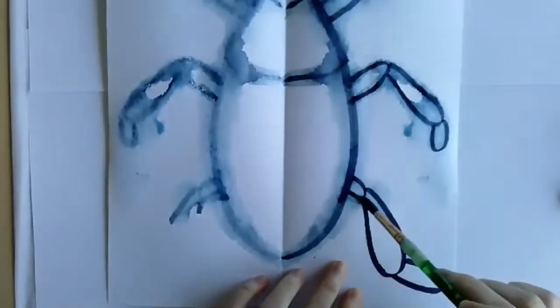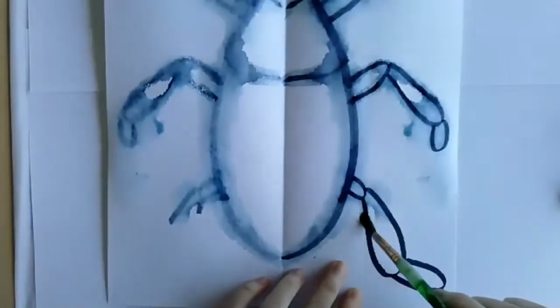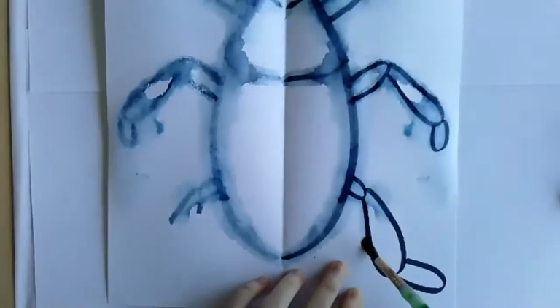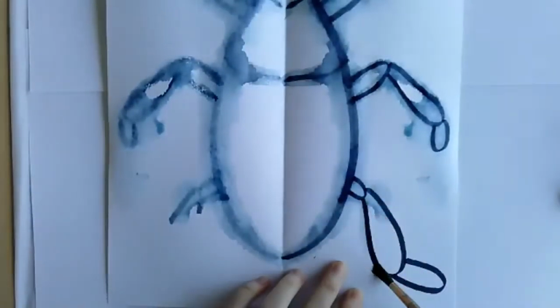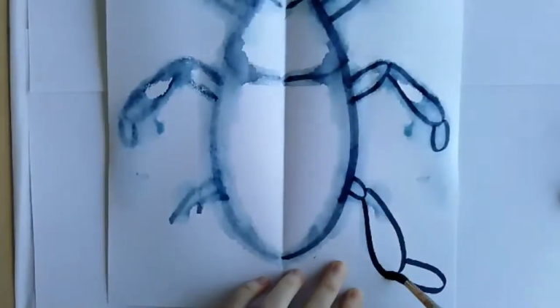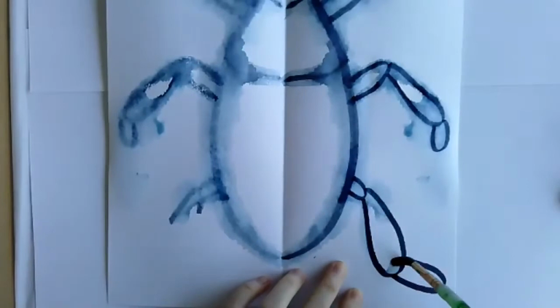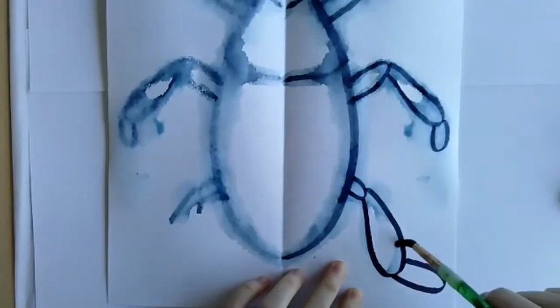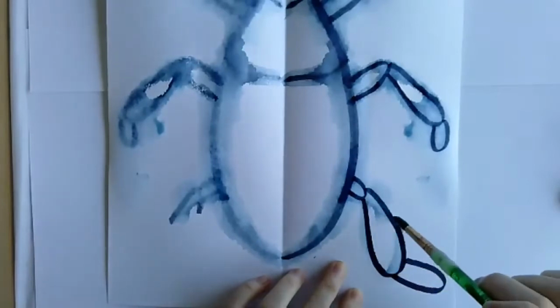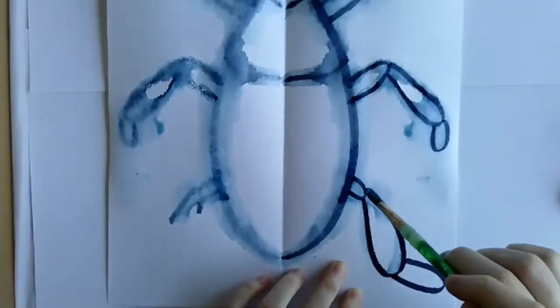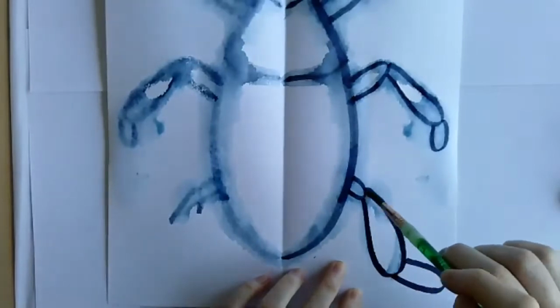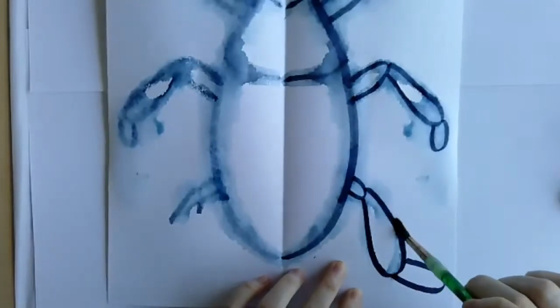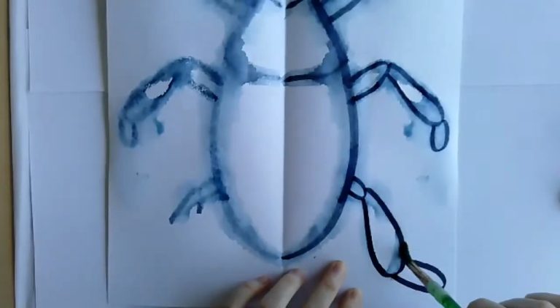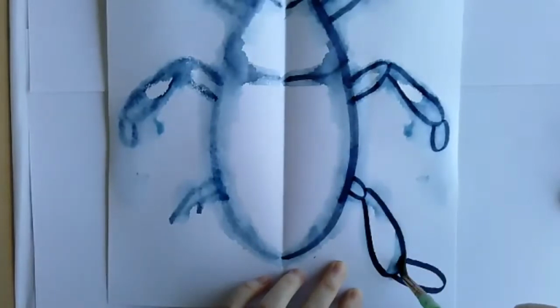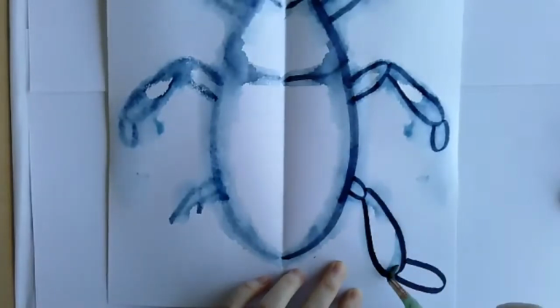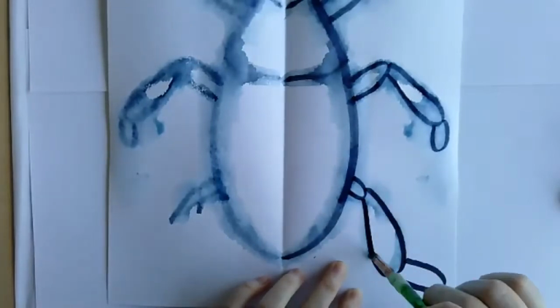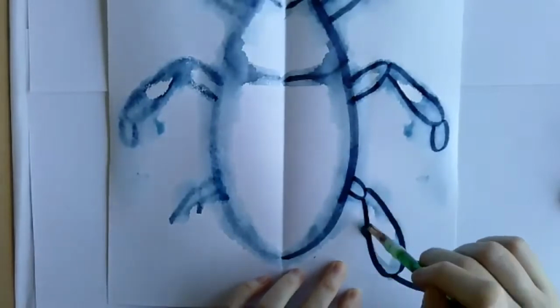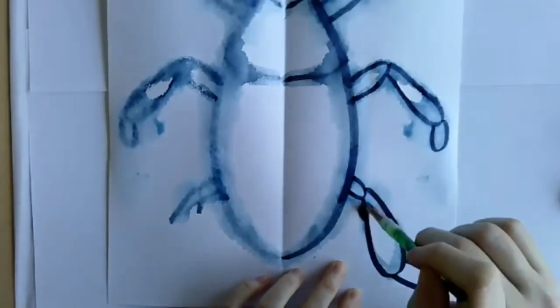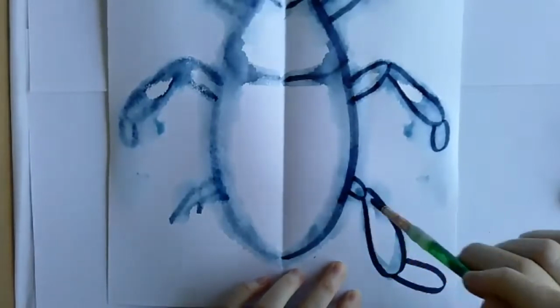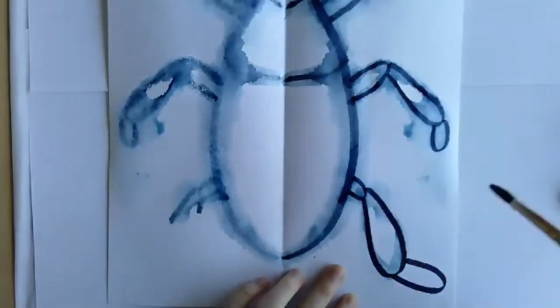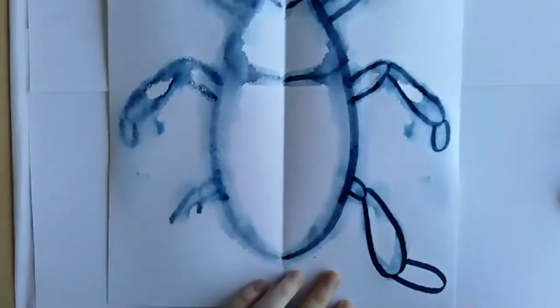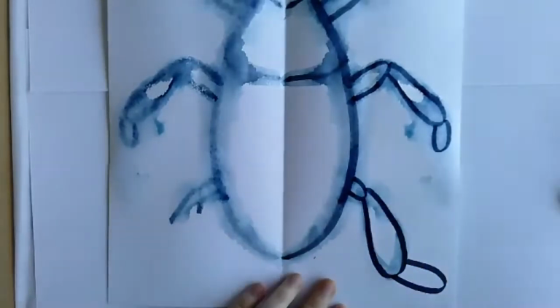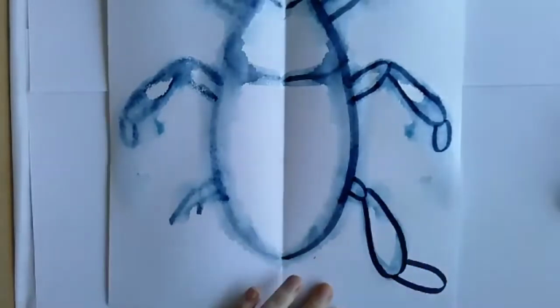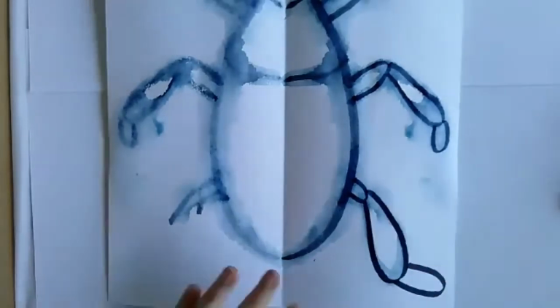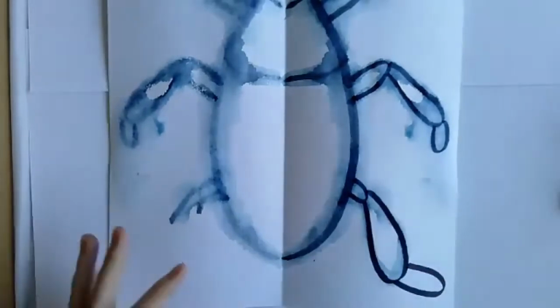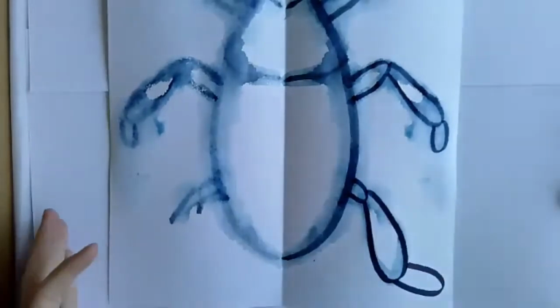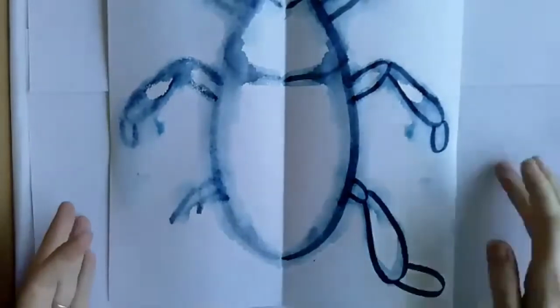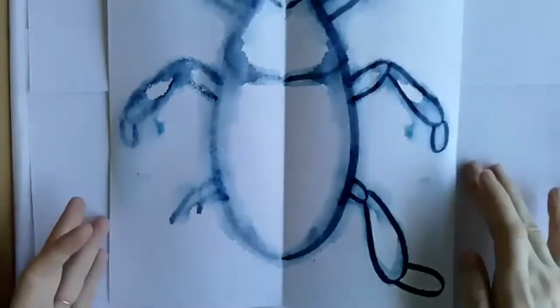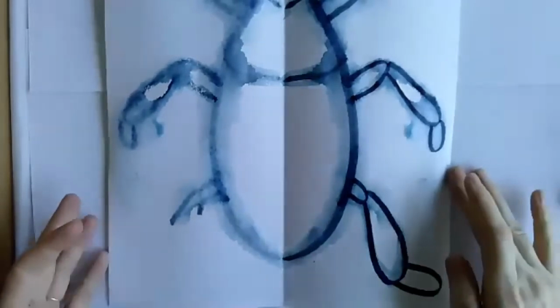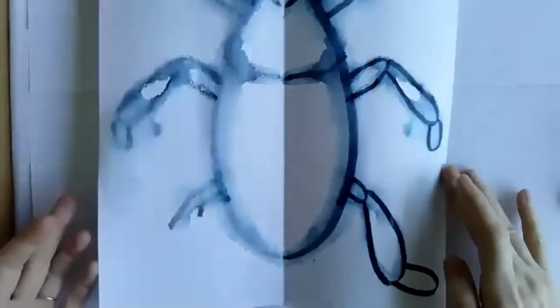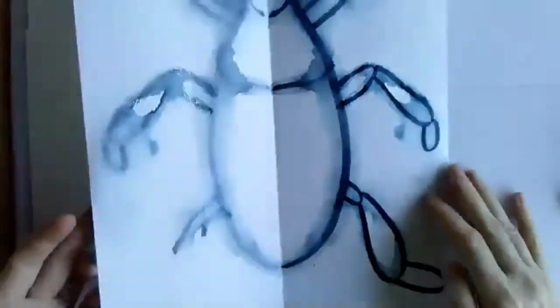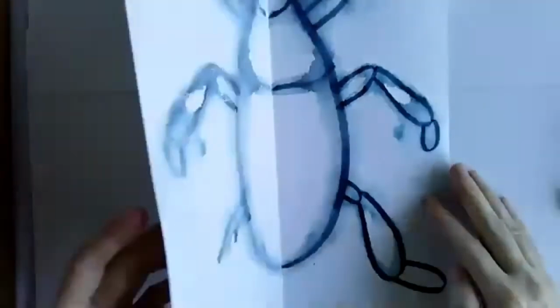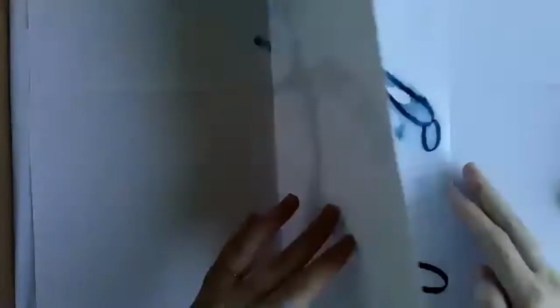It does look like there's a ghost side, which I kind of like — I kind of like this effect.